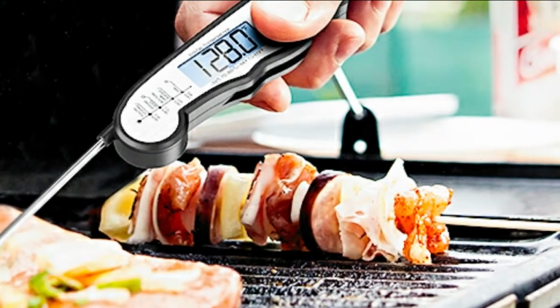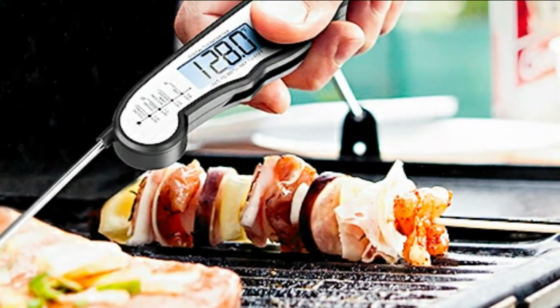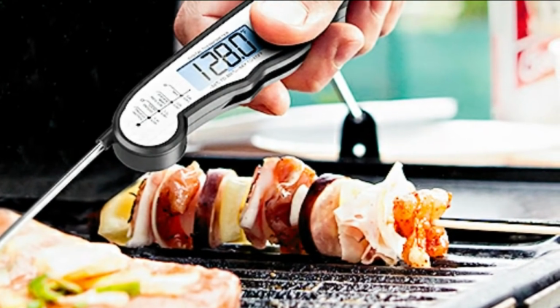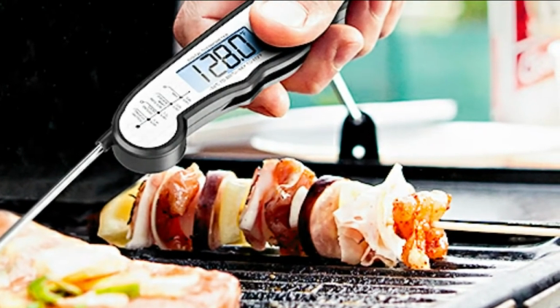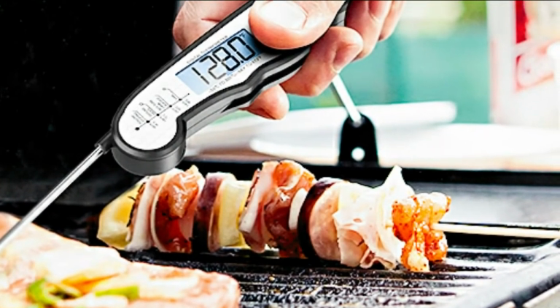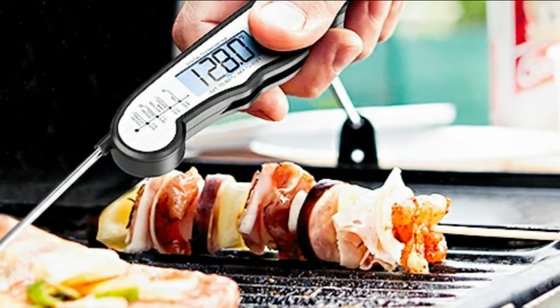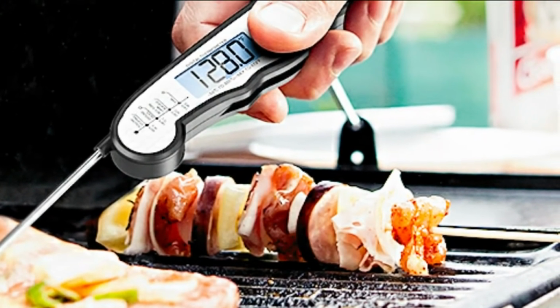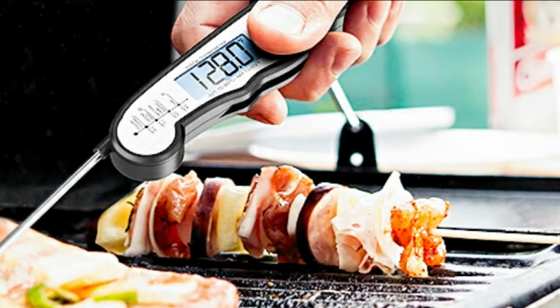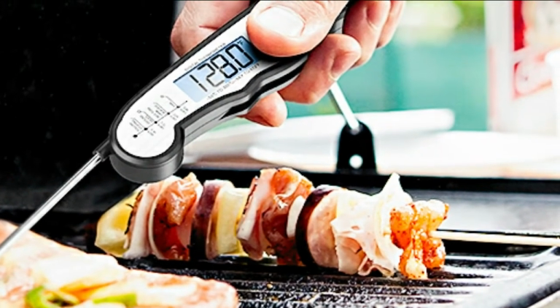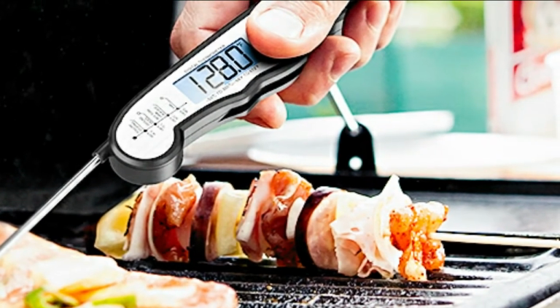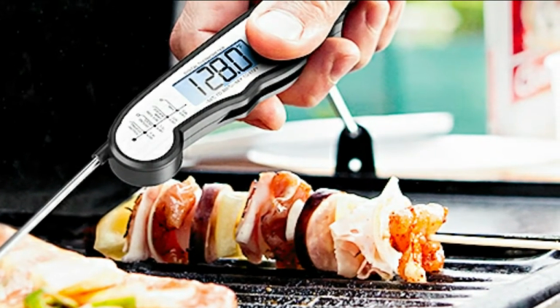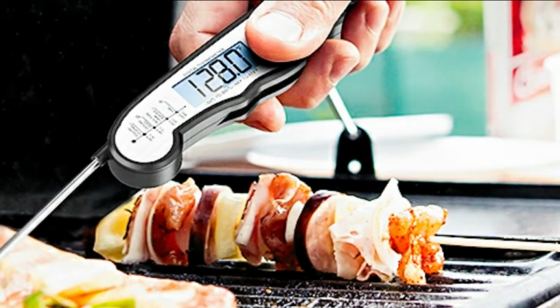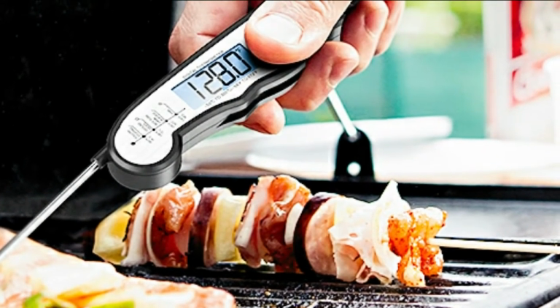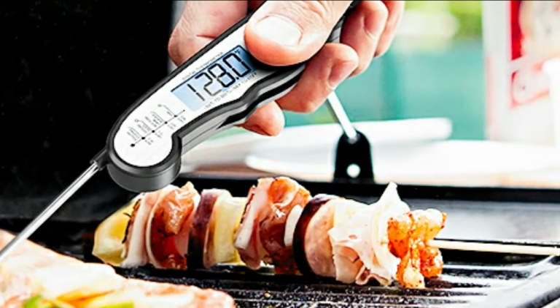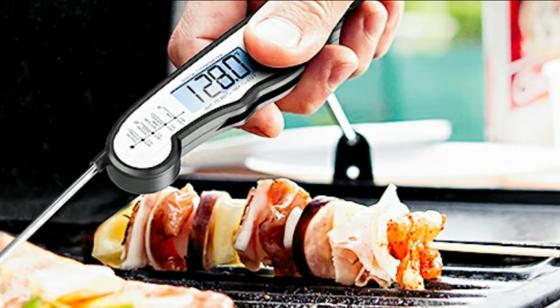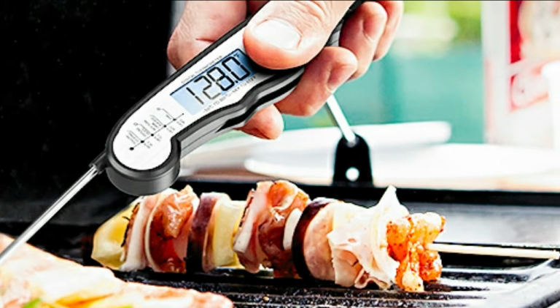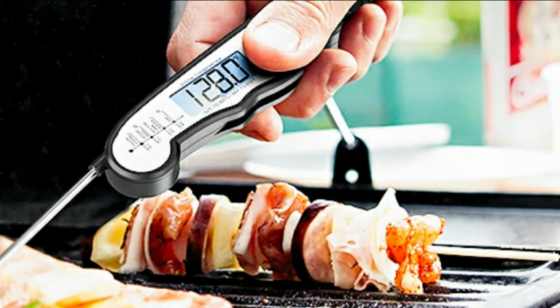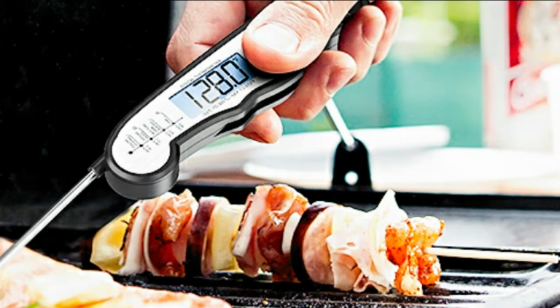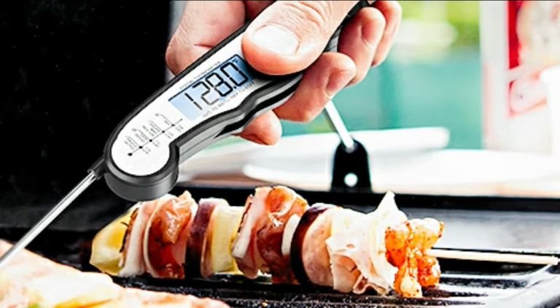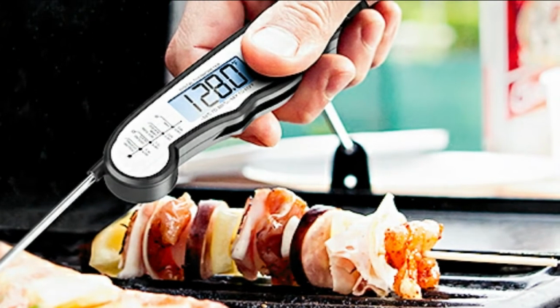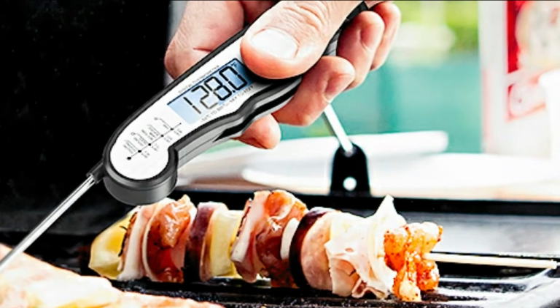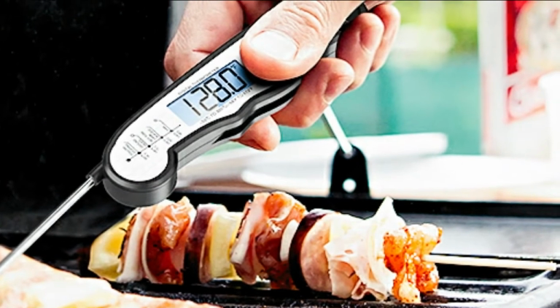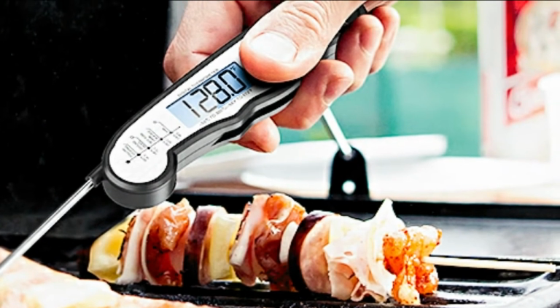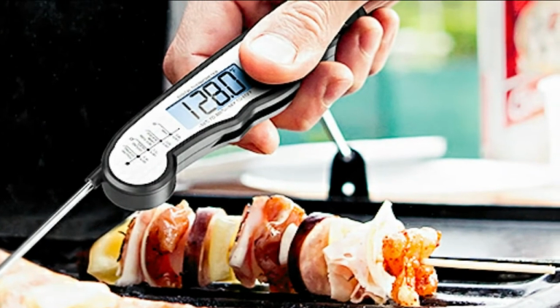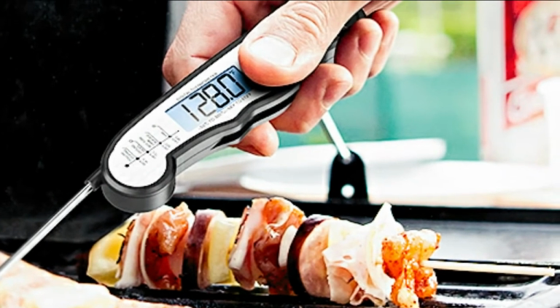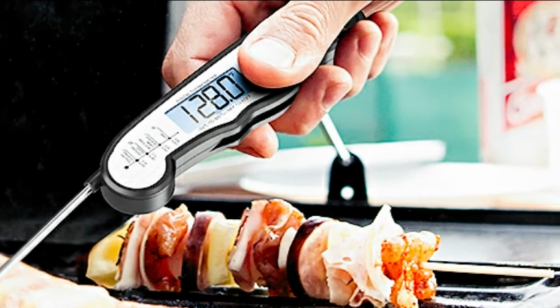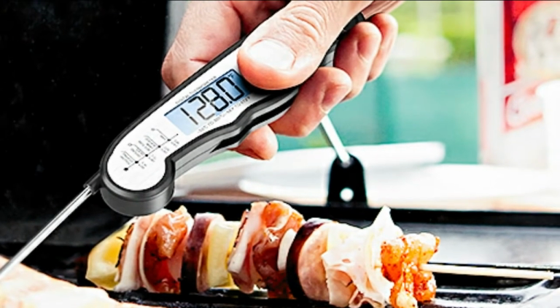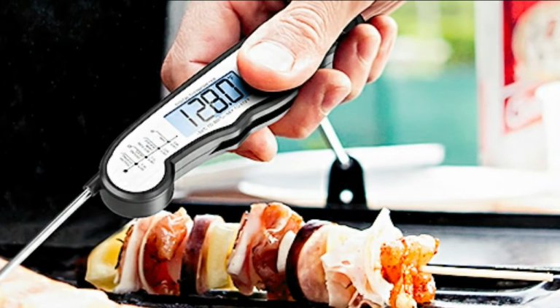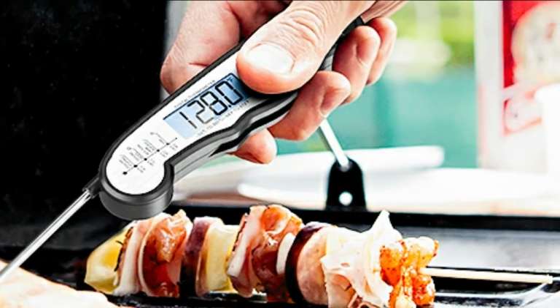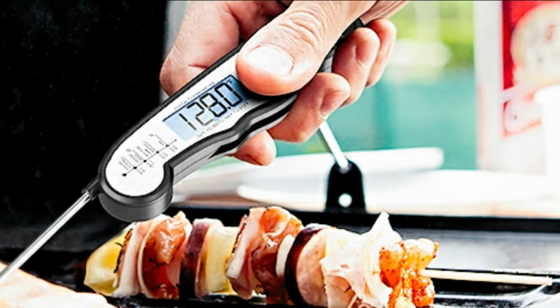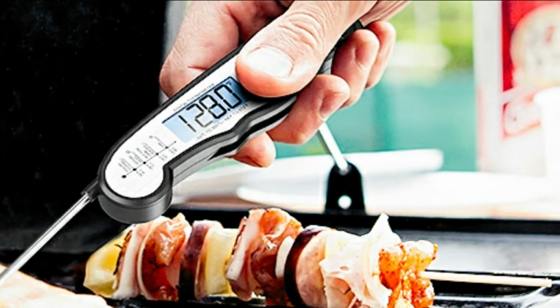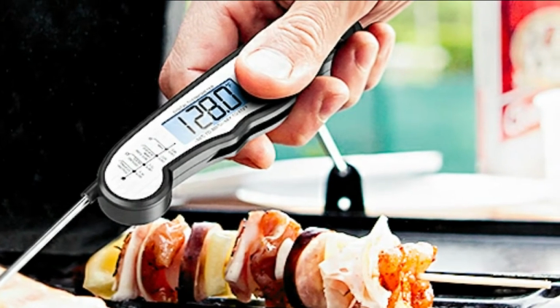This food thermometer comes with a large backlight screen, enabling you to see the temperature clearly whether in a poorly lit kitchen or outdoors with too much light. The built-in magnet and large hanging hole make storing it a snap.